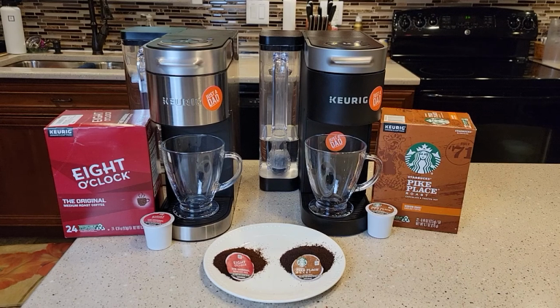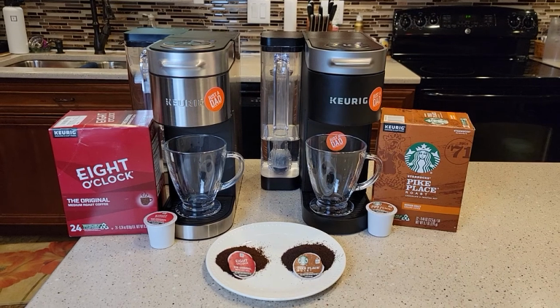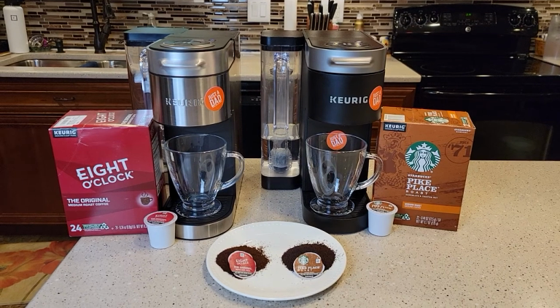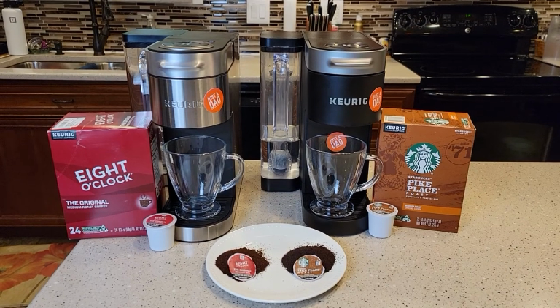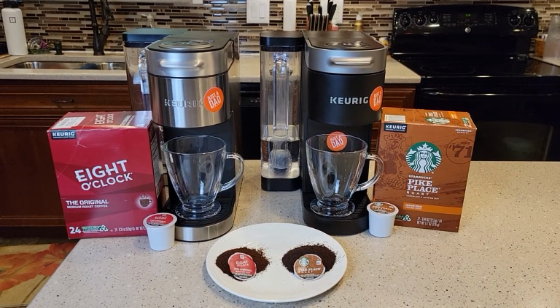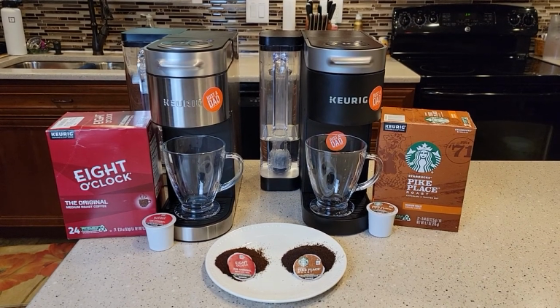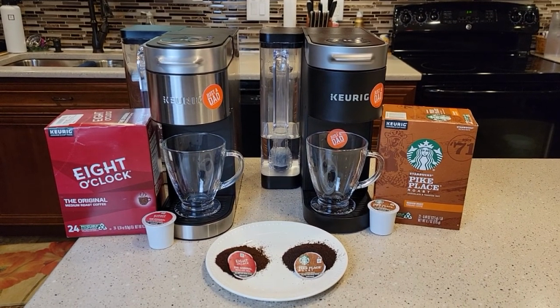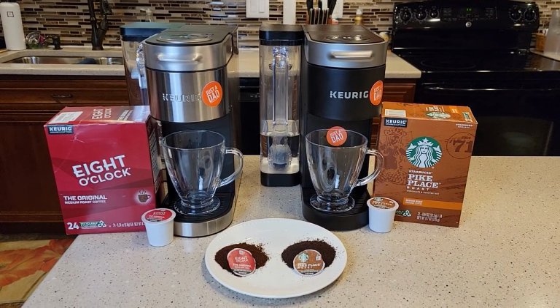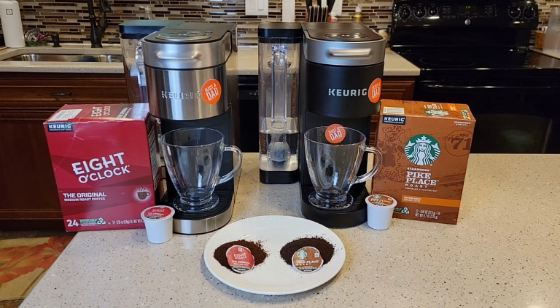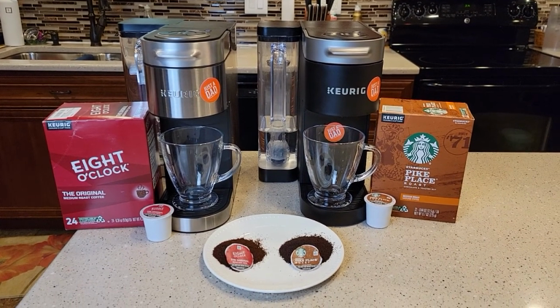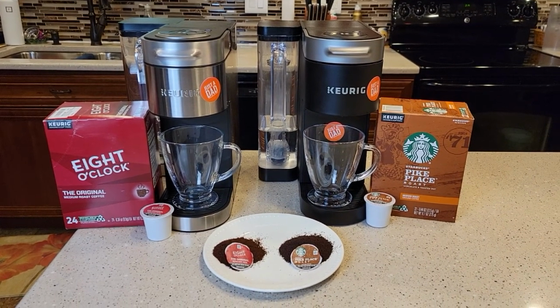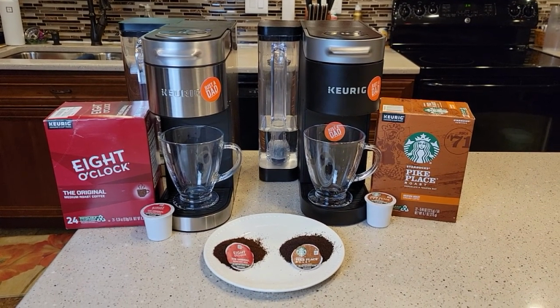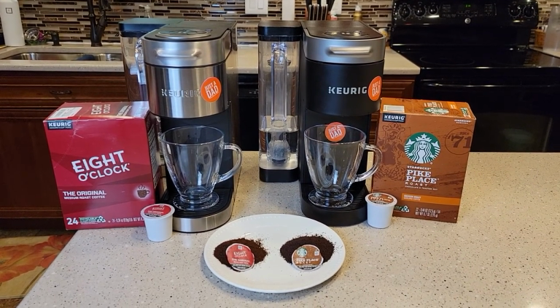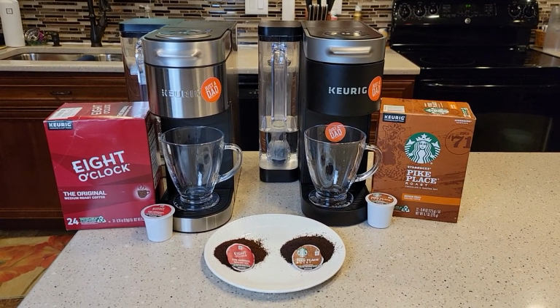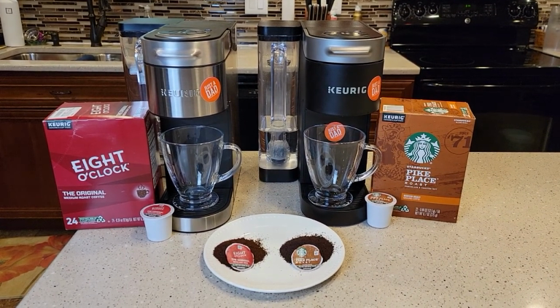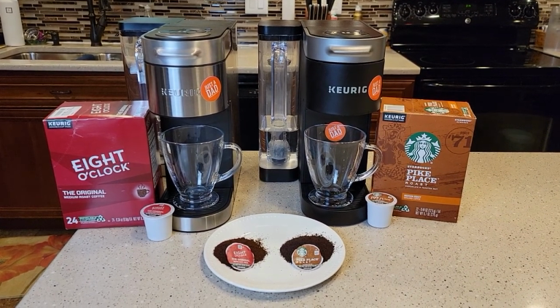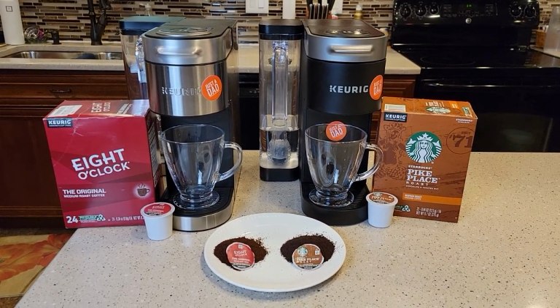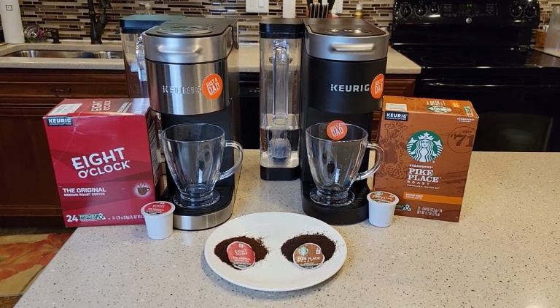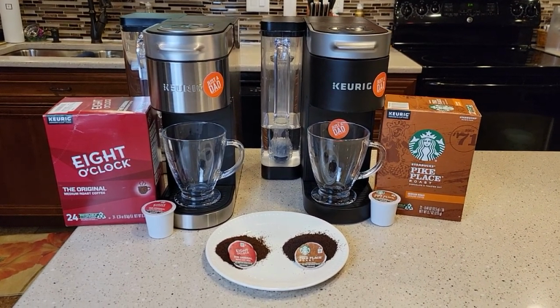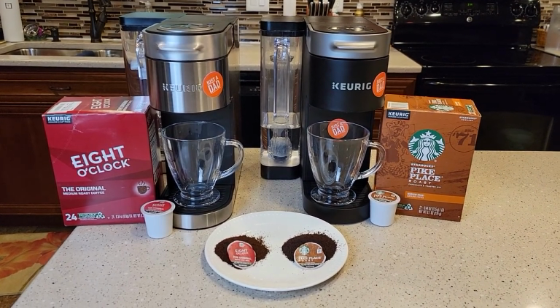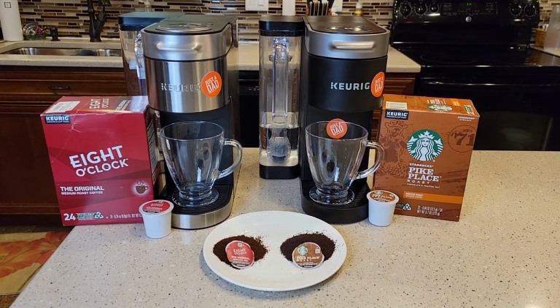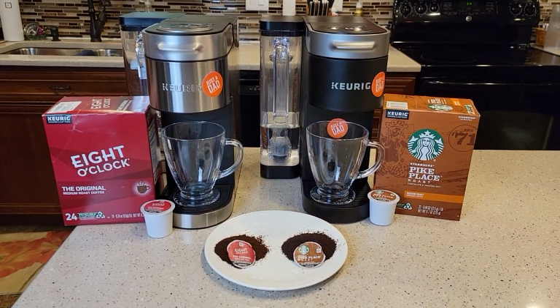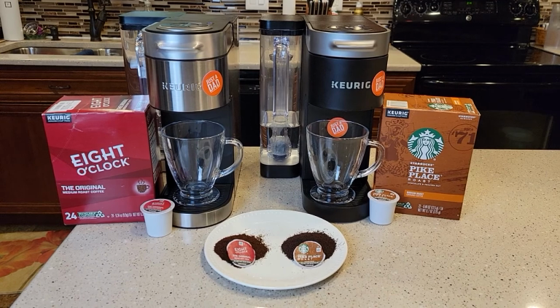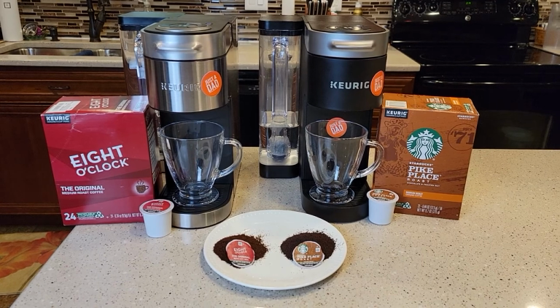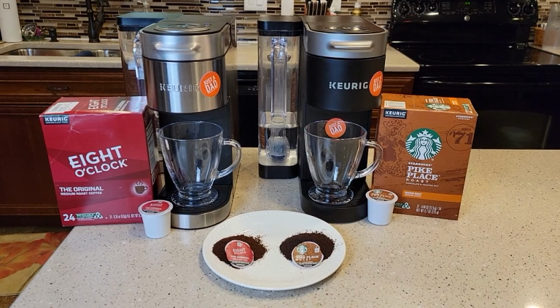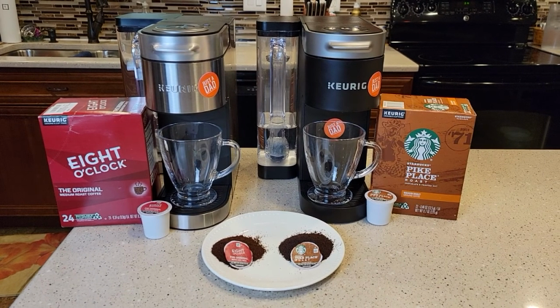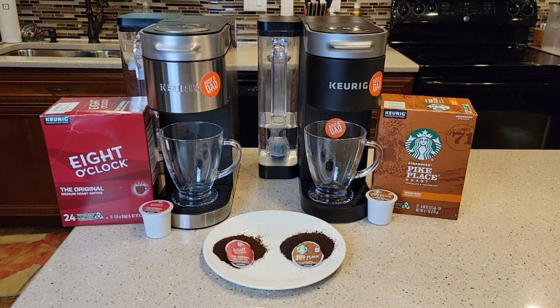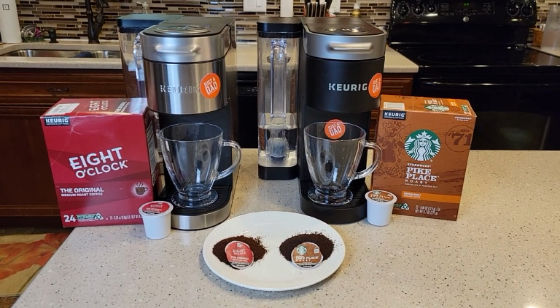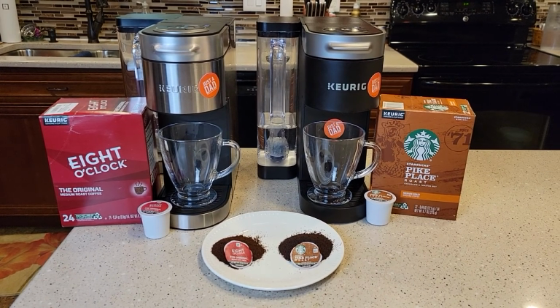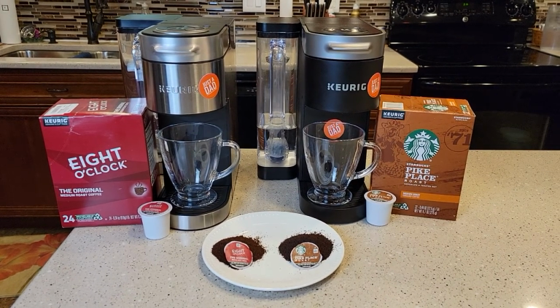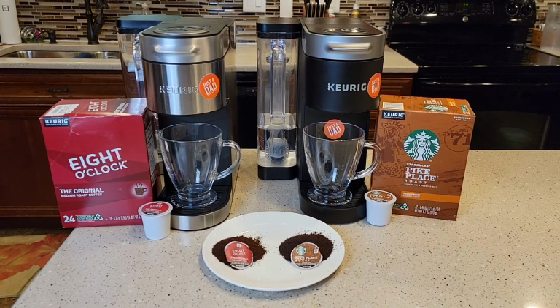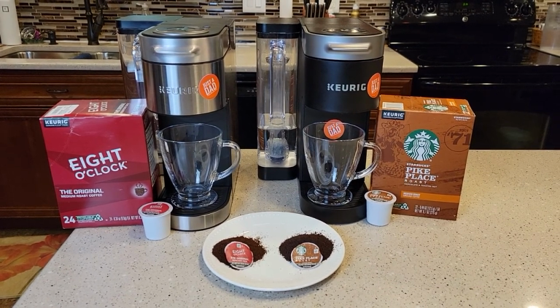Hello everyone, this is Just a Dad. Today I'm going to do a coffee taste test comparison between the 8 o'clock and the Starbucks Pike Place.